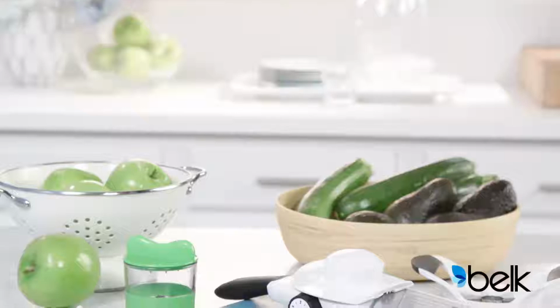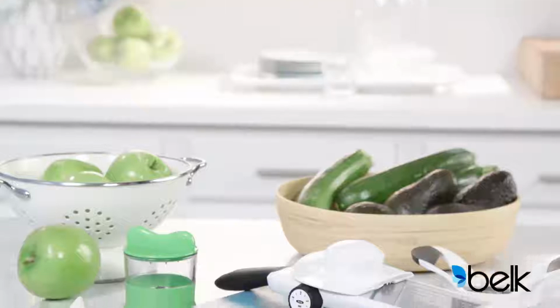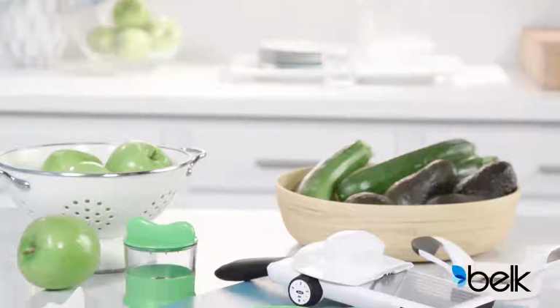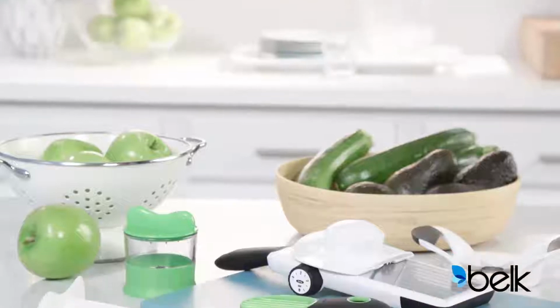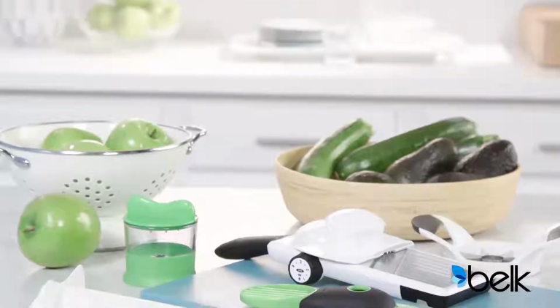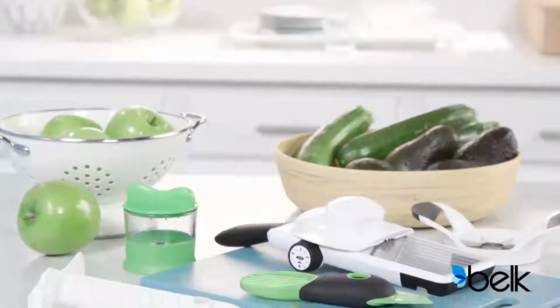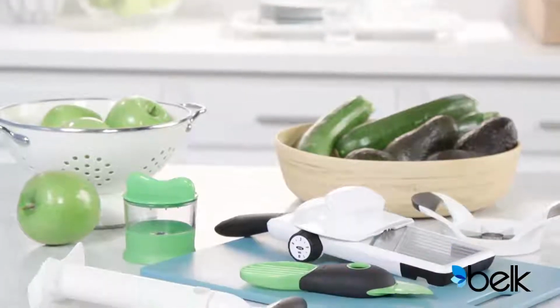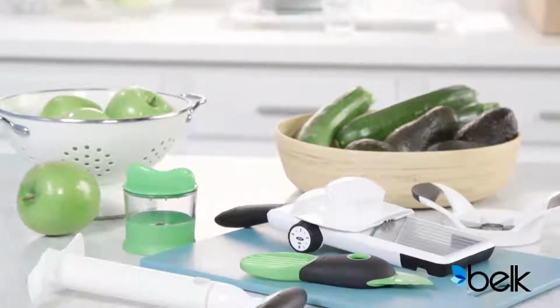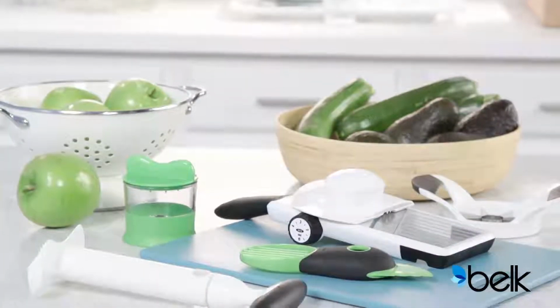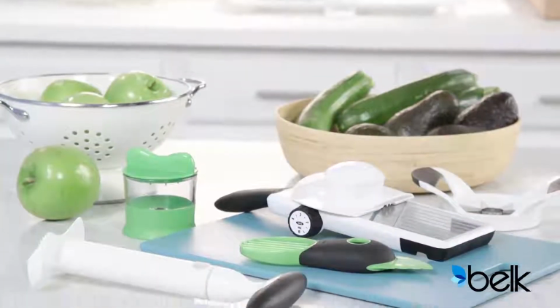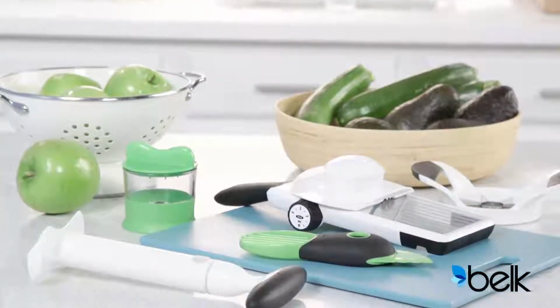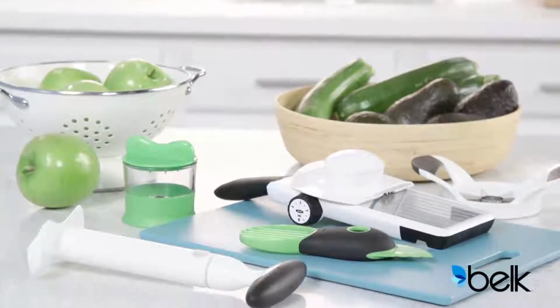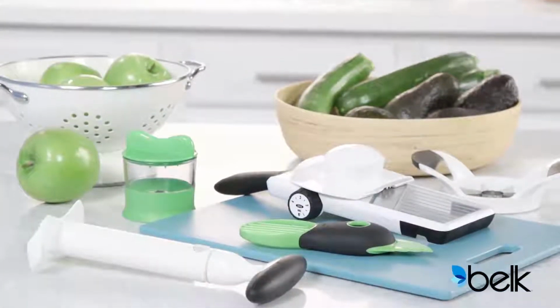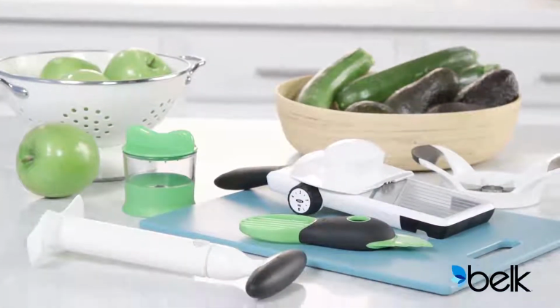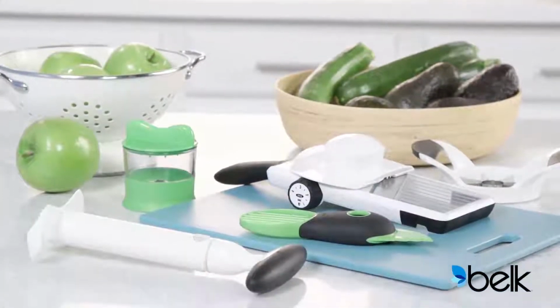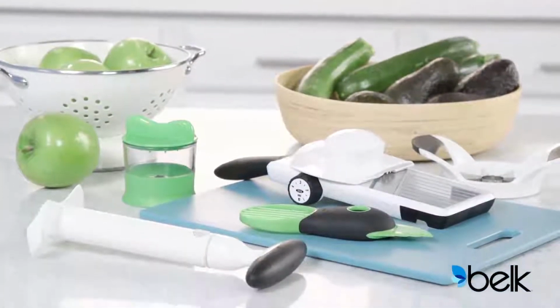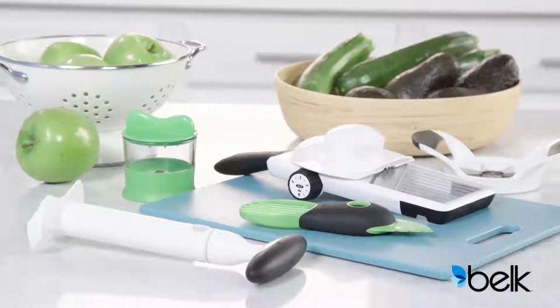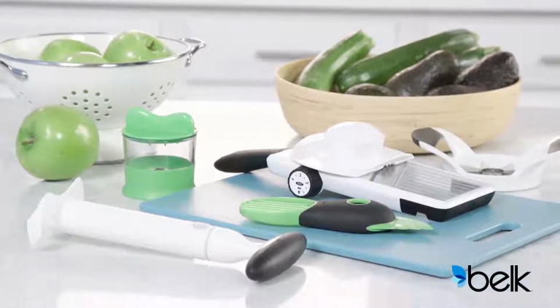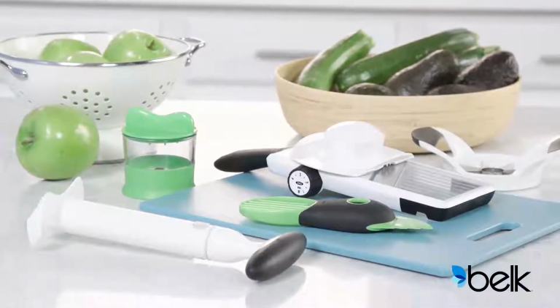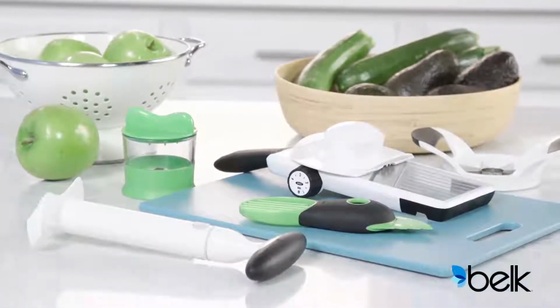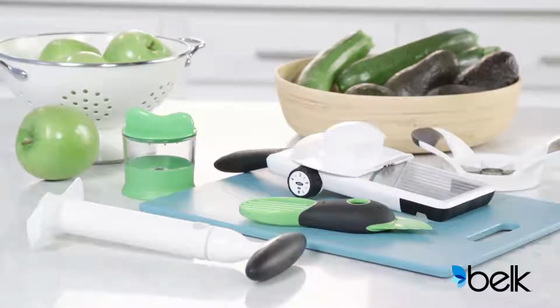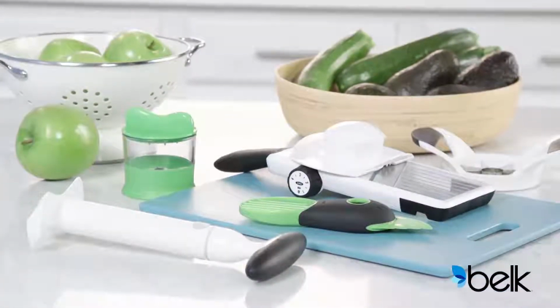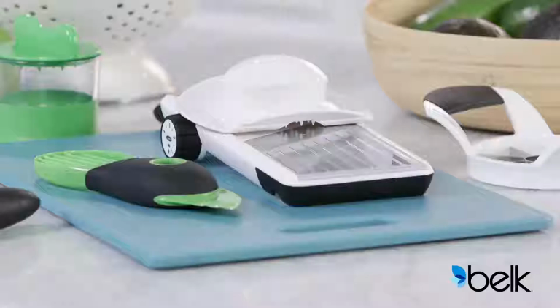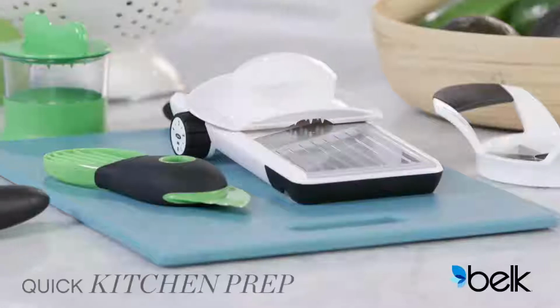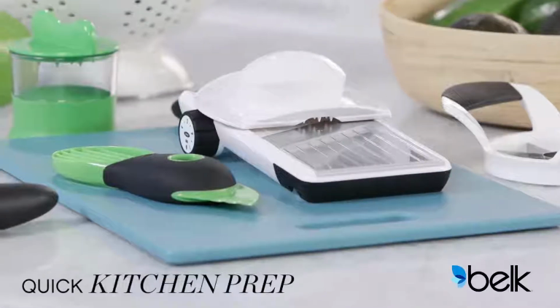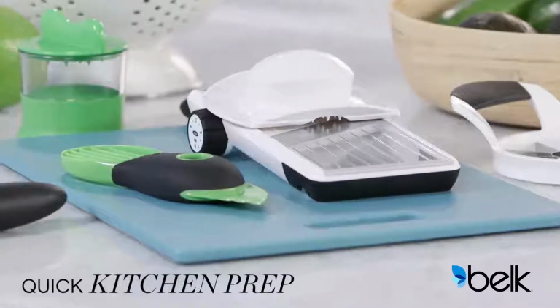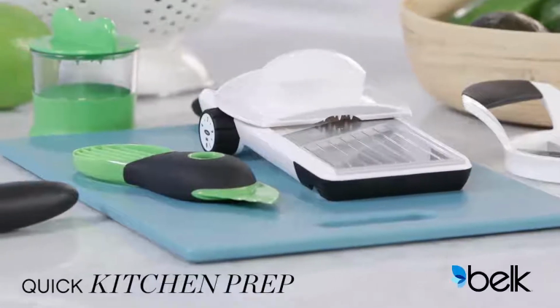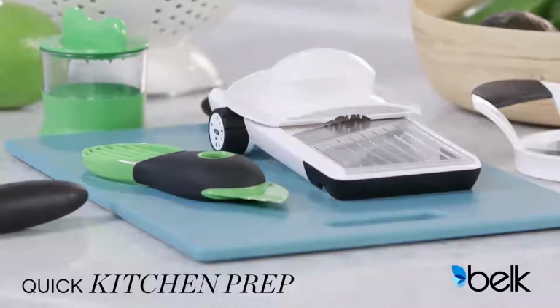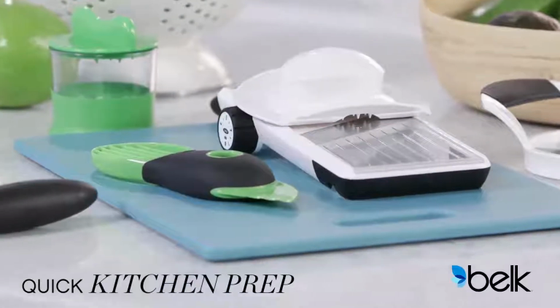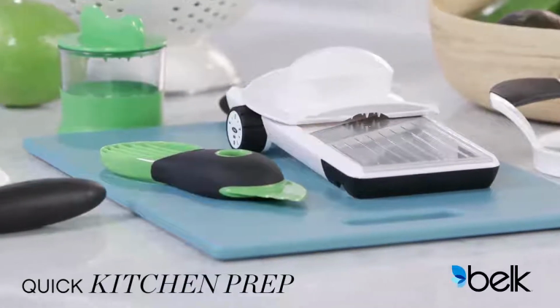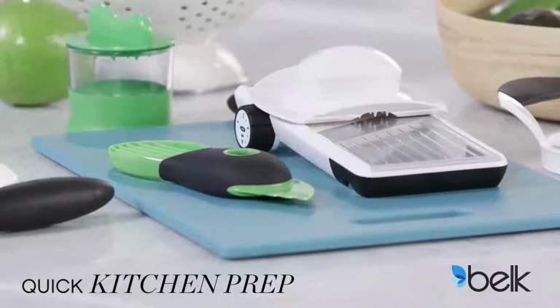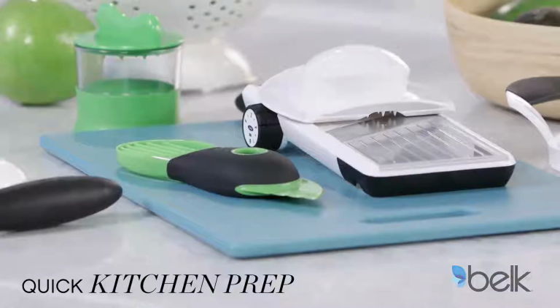Welcome to Bell. Prepare tasty dishes in a fraction of the time with these must-have kitchen essentials.